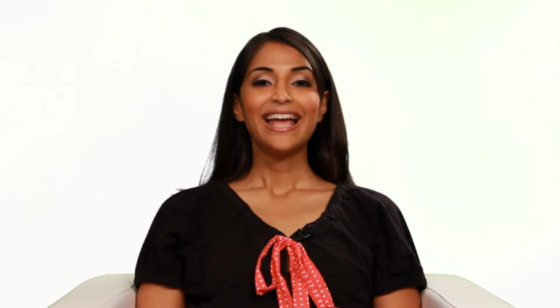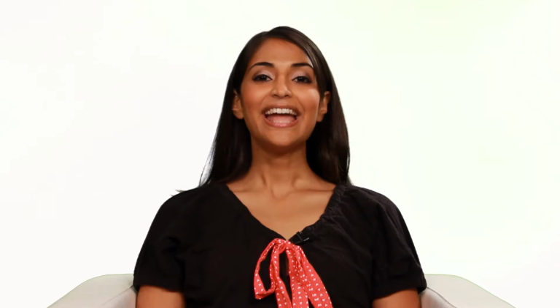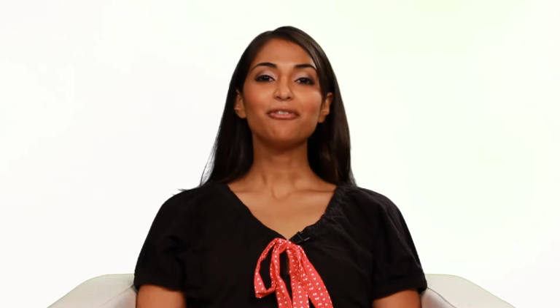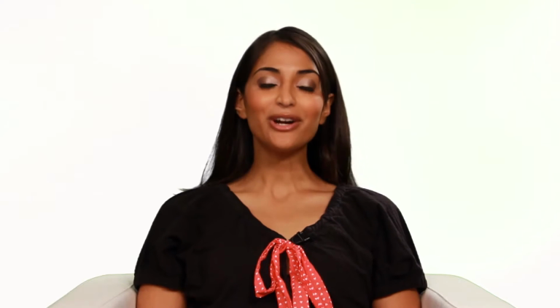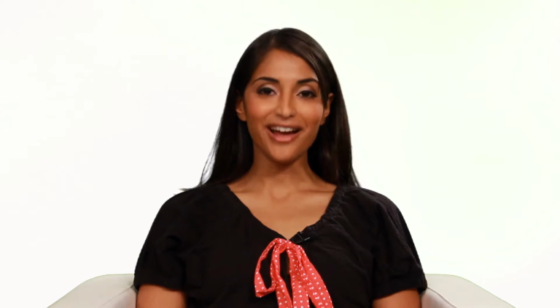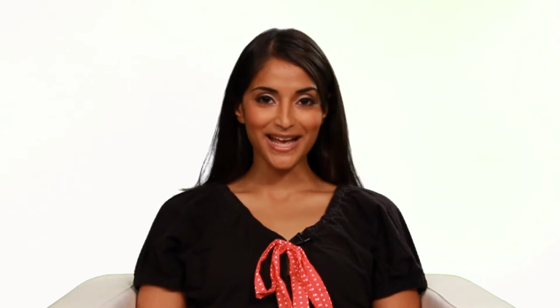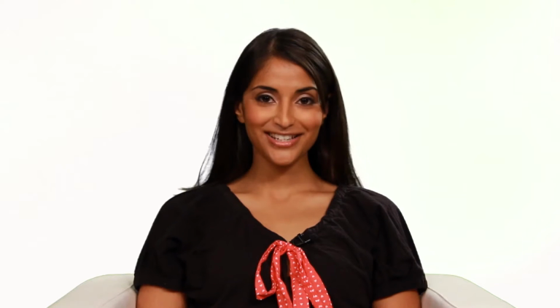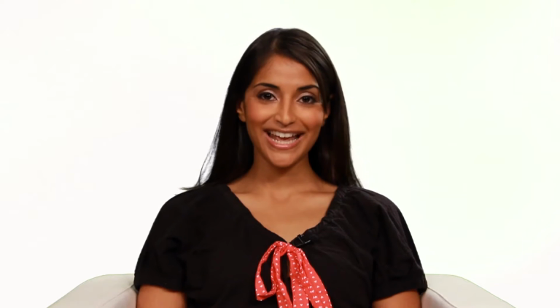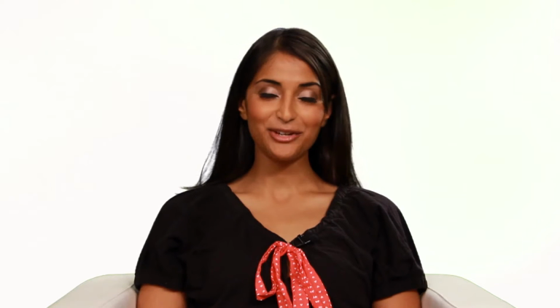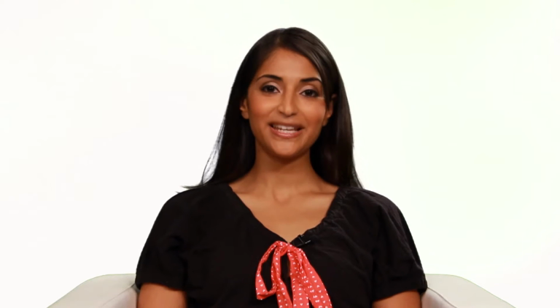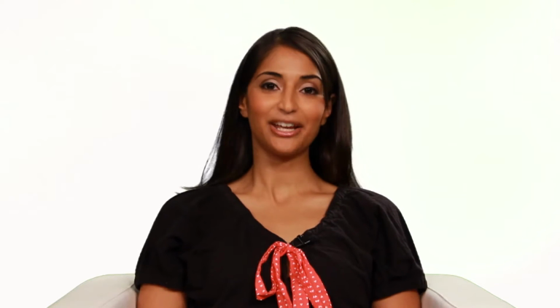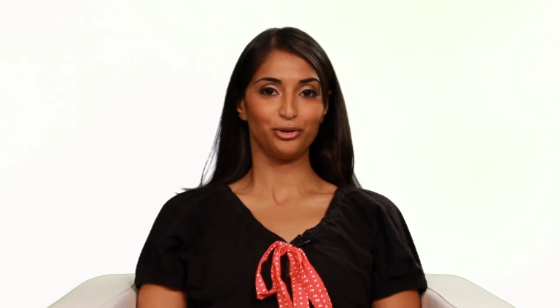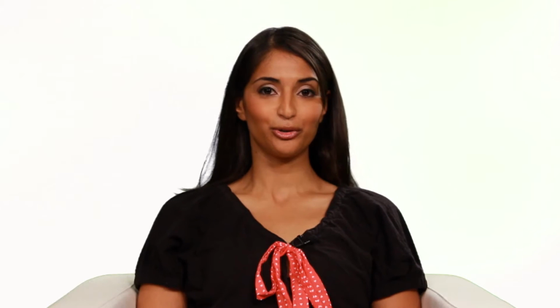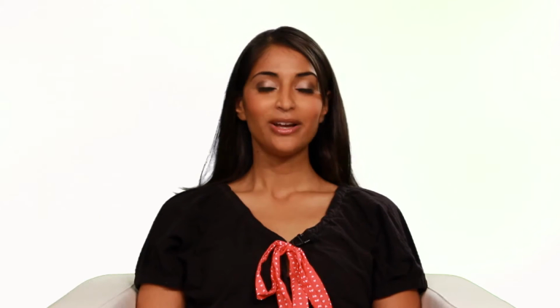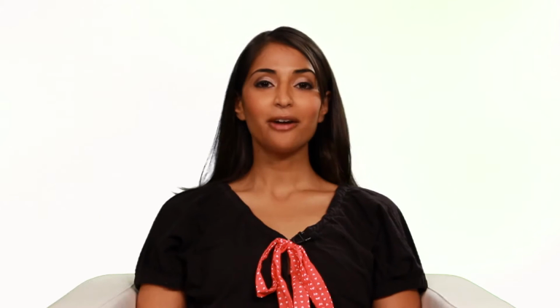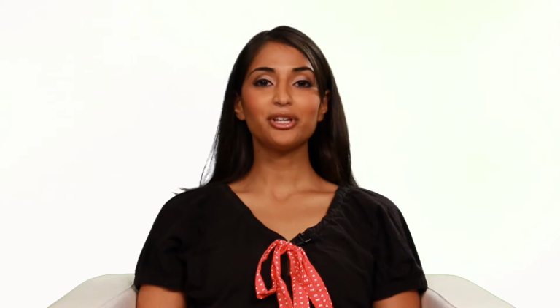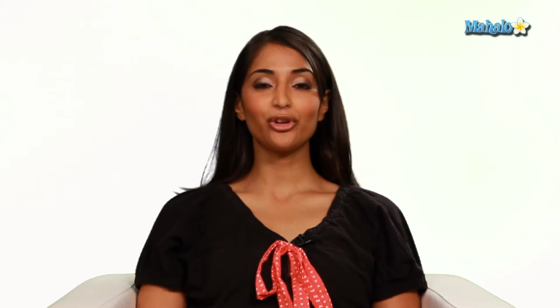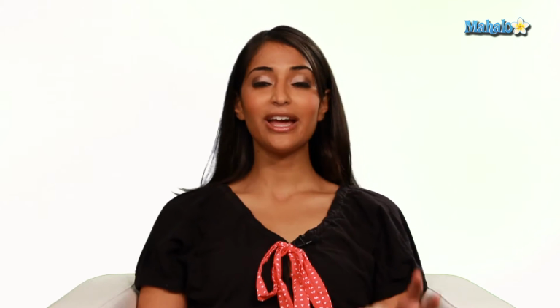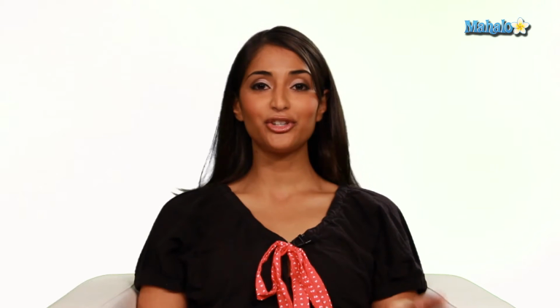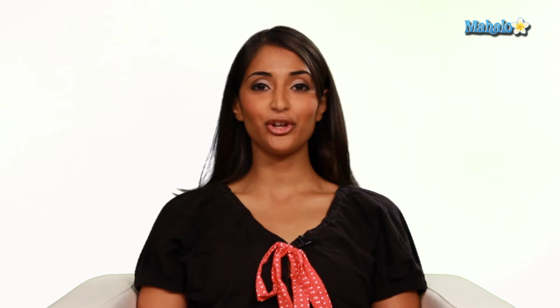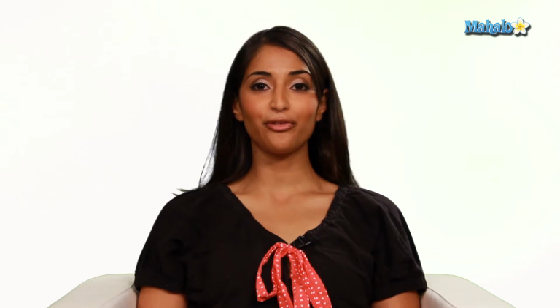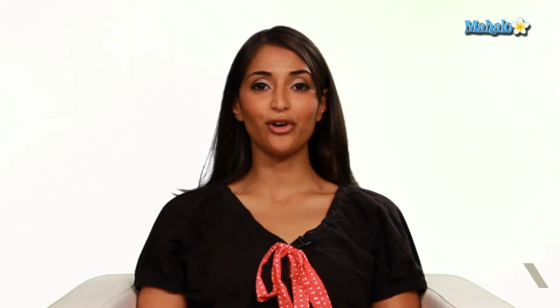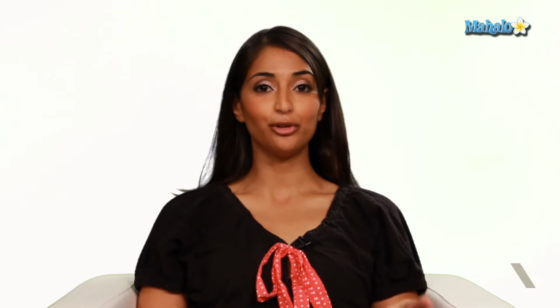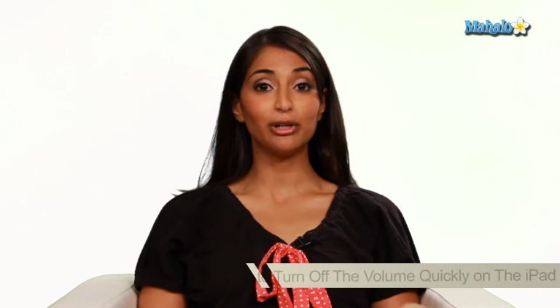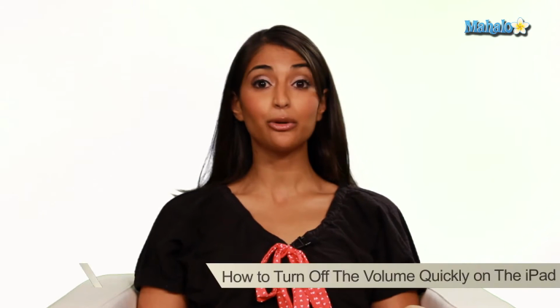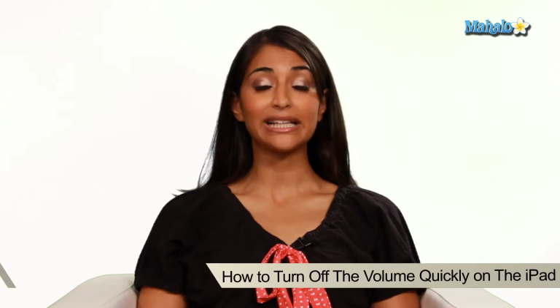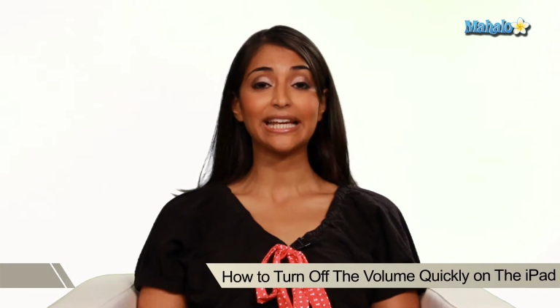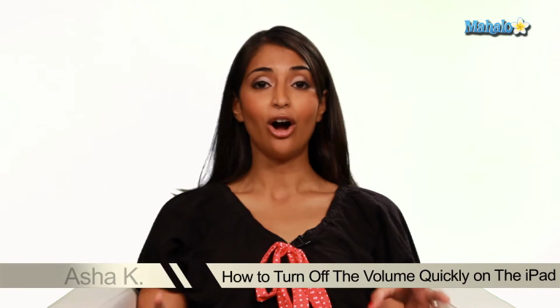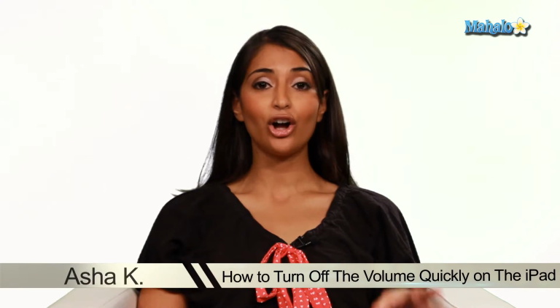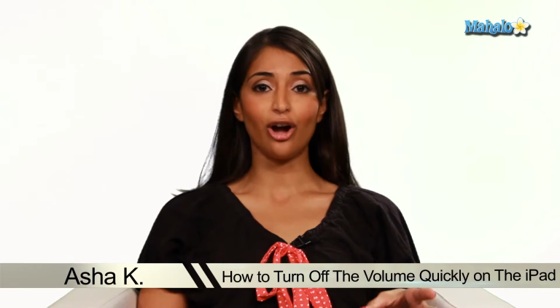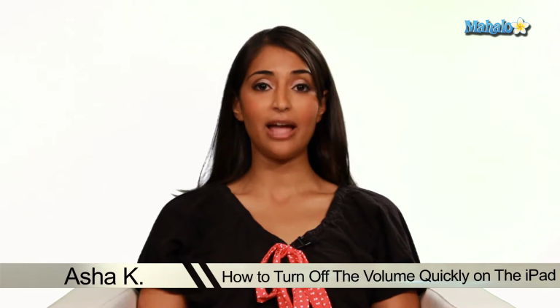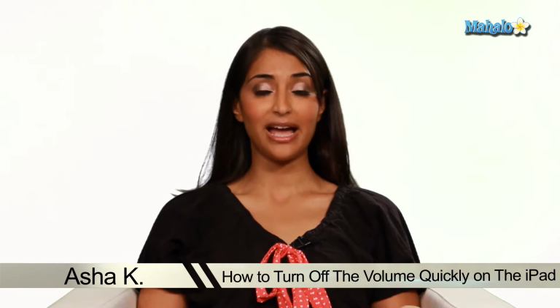Hey everyone, I'm Asha K, your tech guru. I'm going to show you how to turn off the volume really quickly on your iPad.